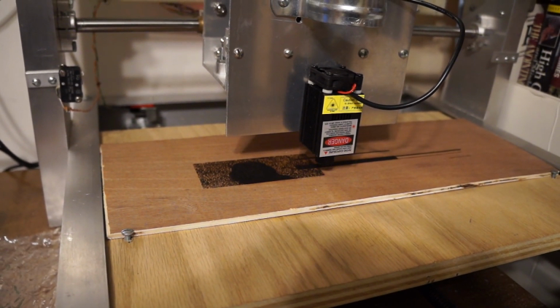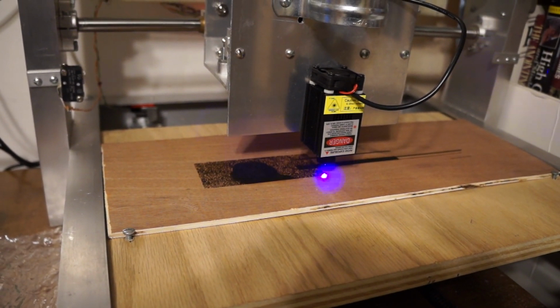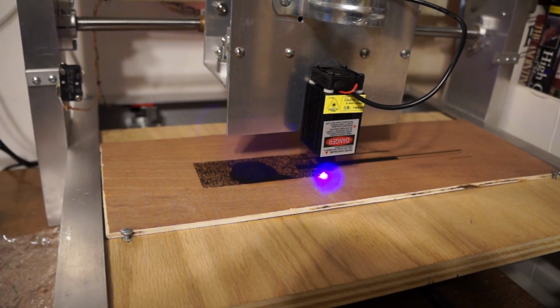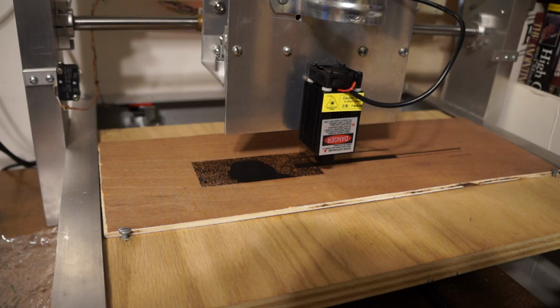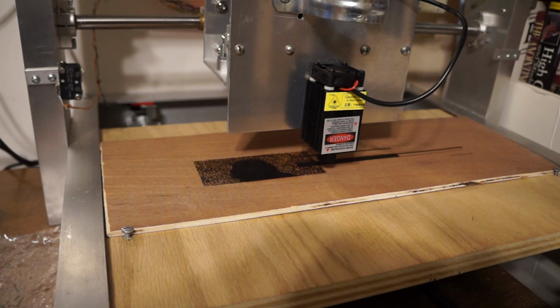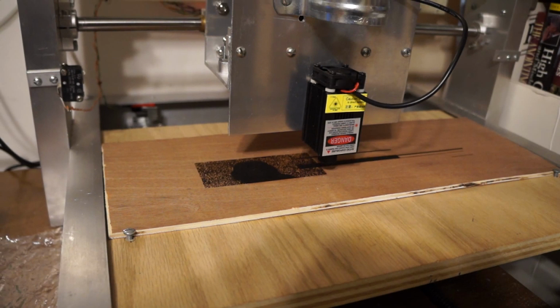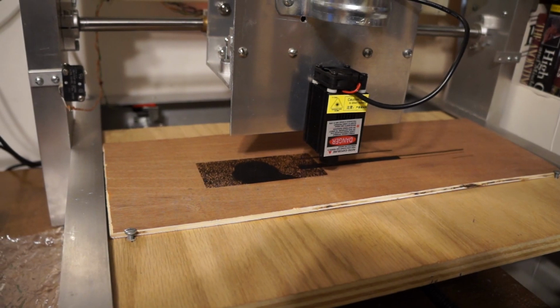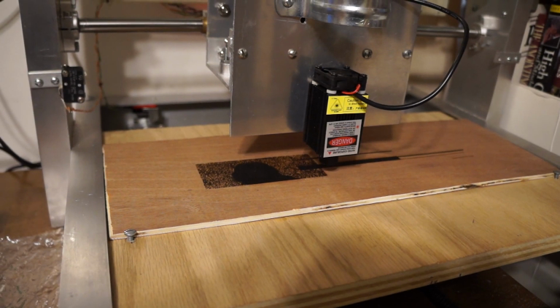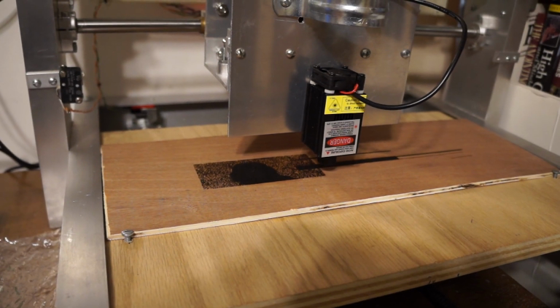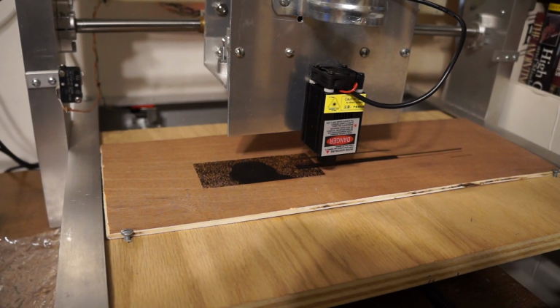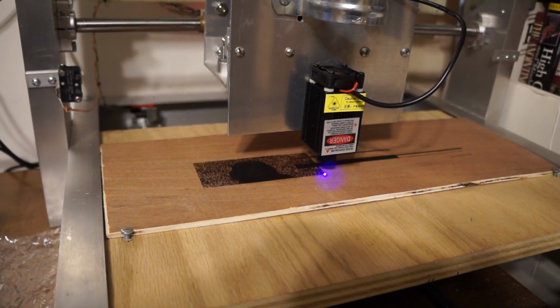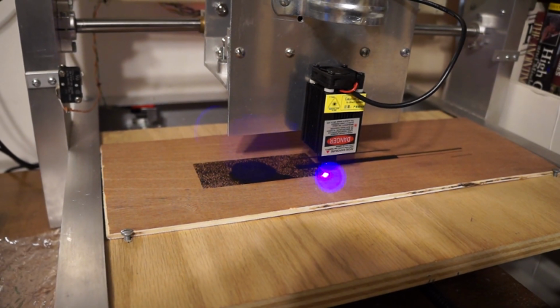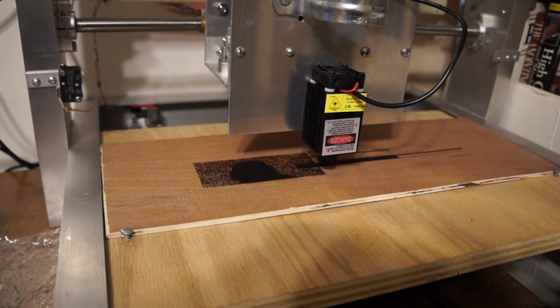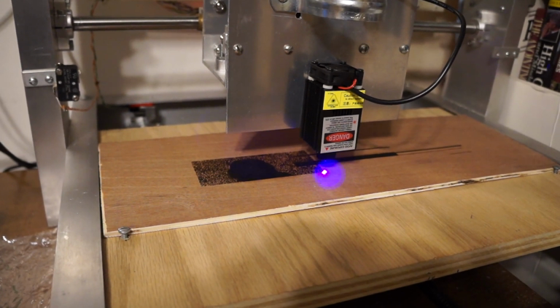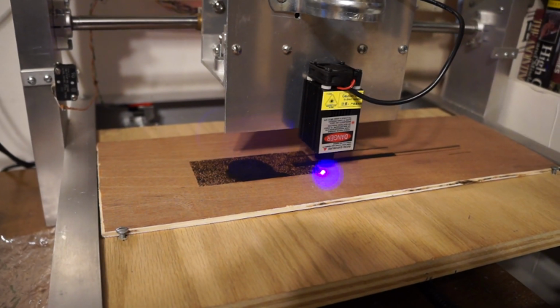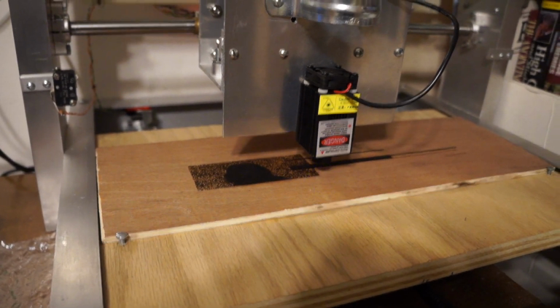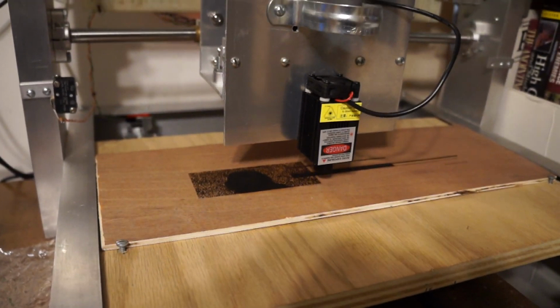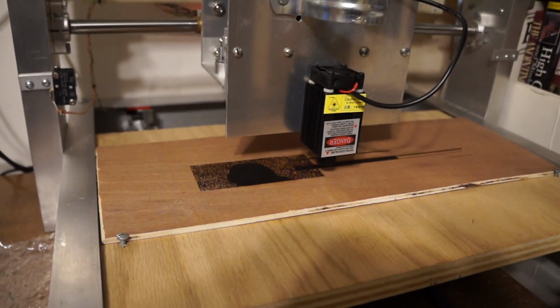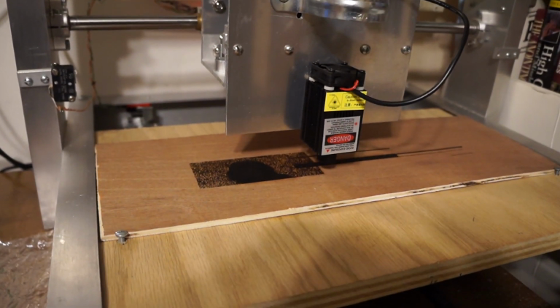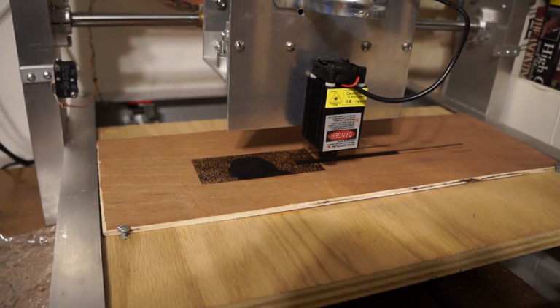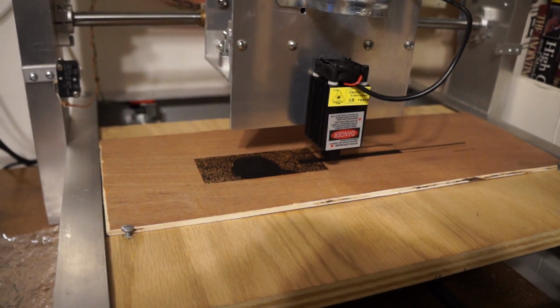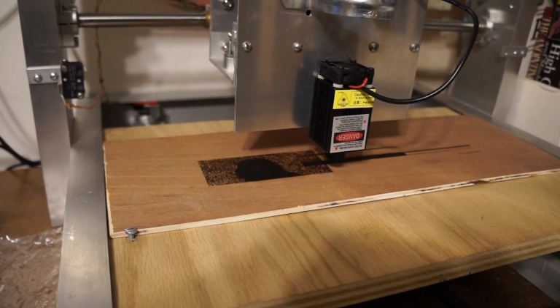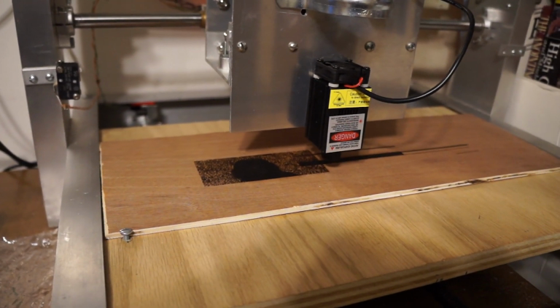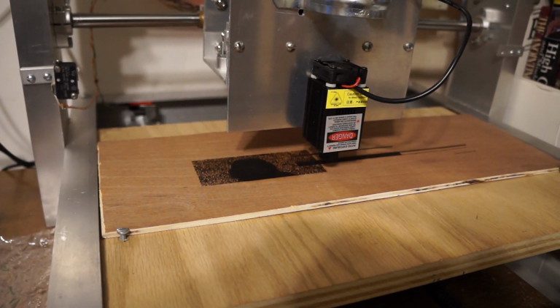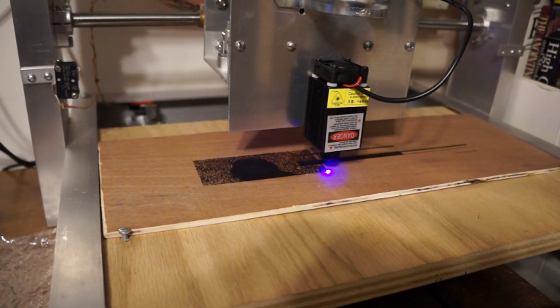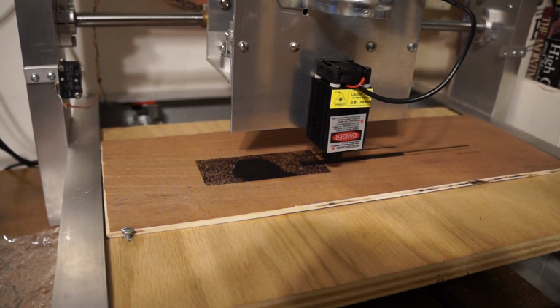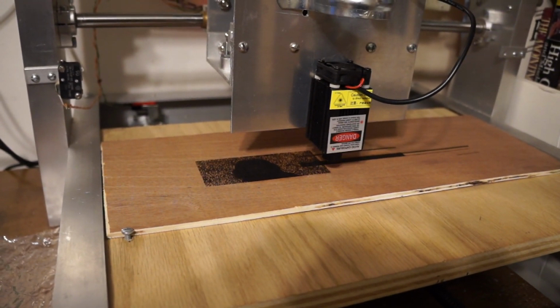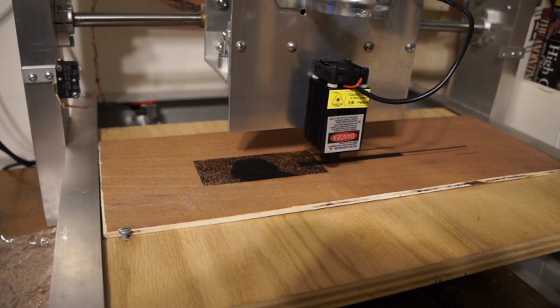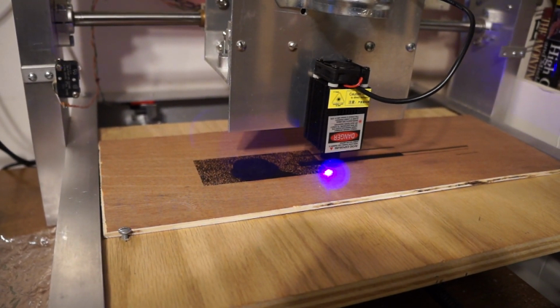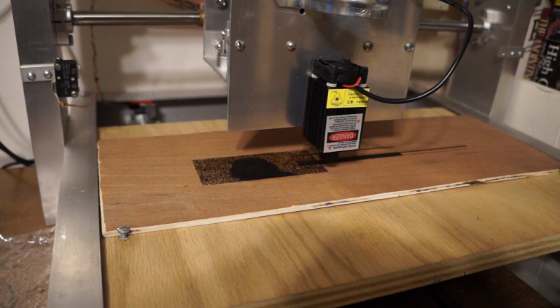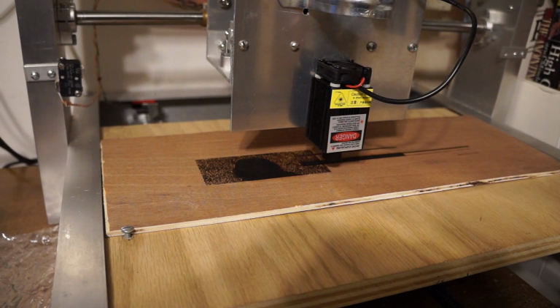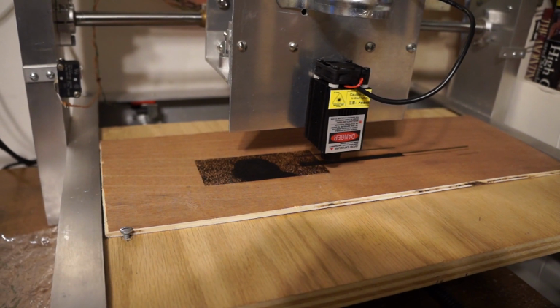Someone asked why the CNC motors were so noisy. It's because I'm running in single-step mode instead of half-step mode.